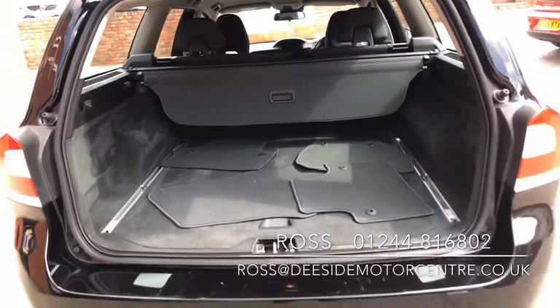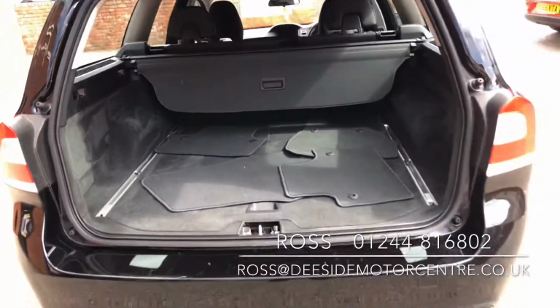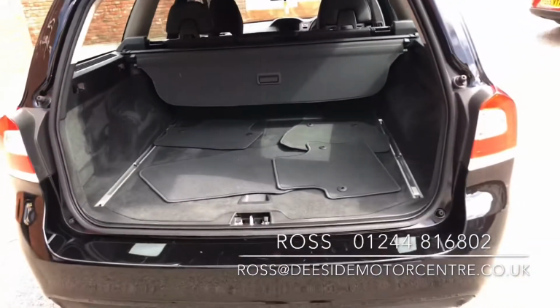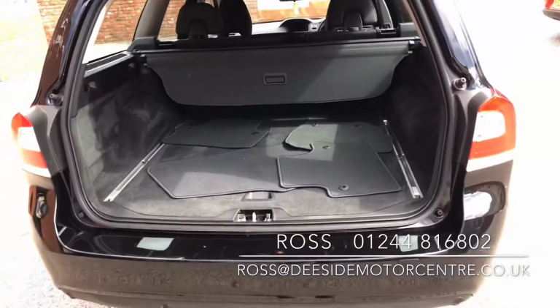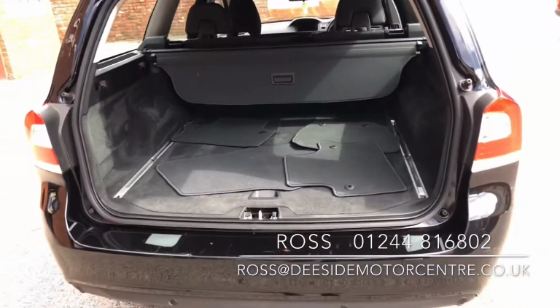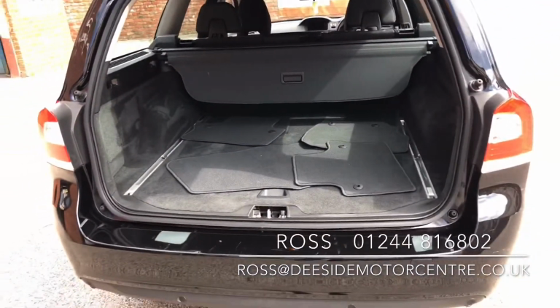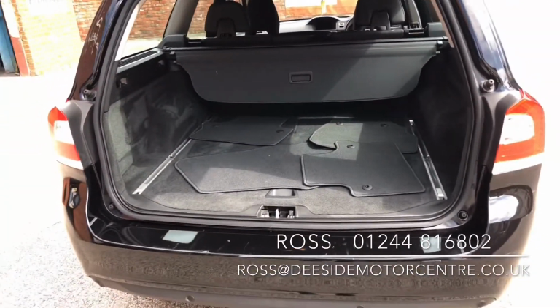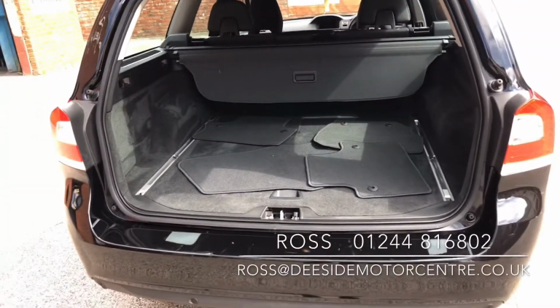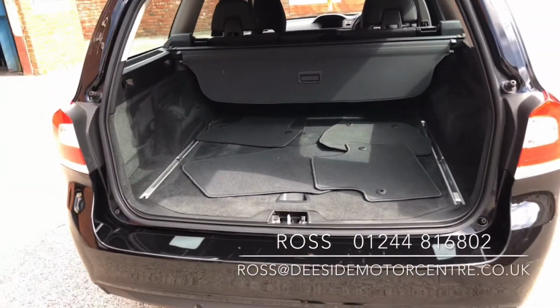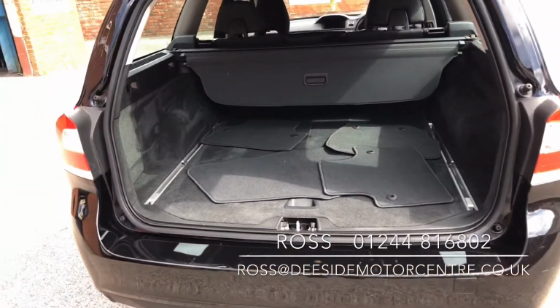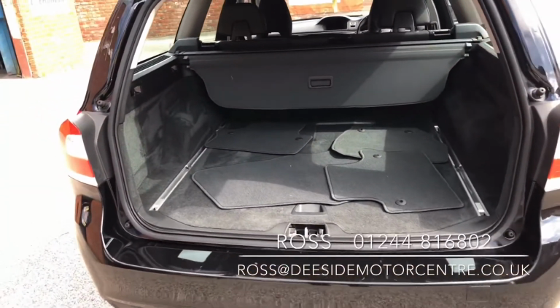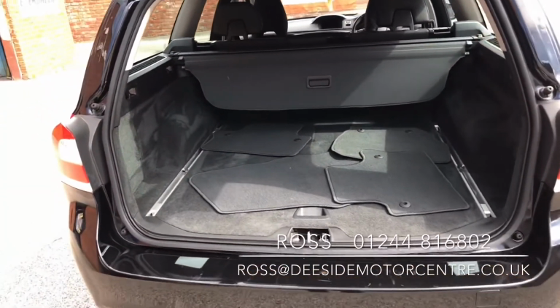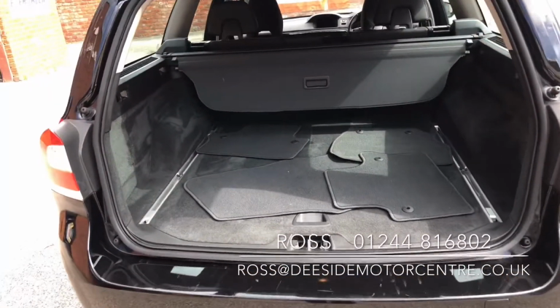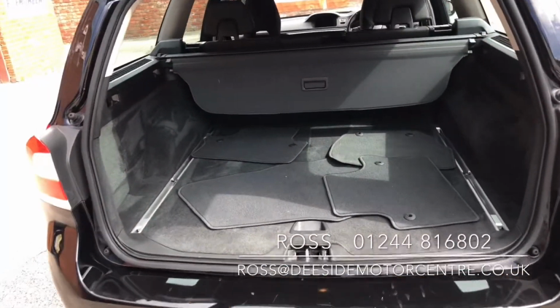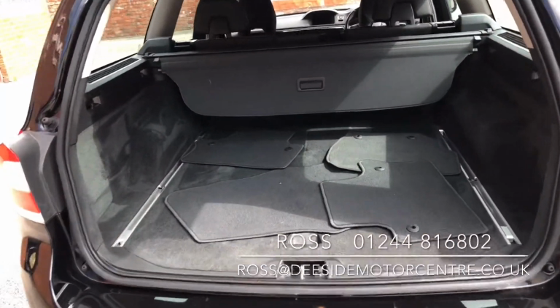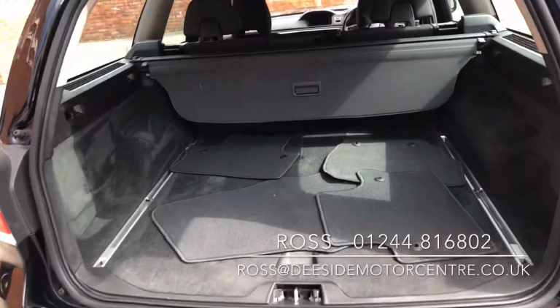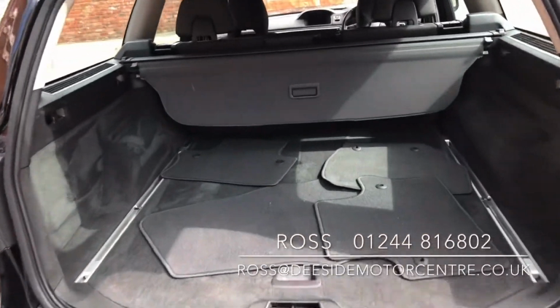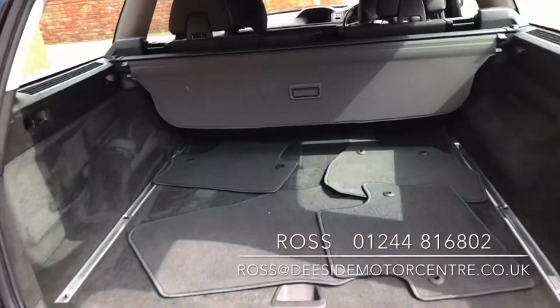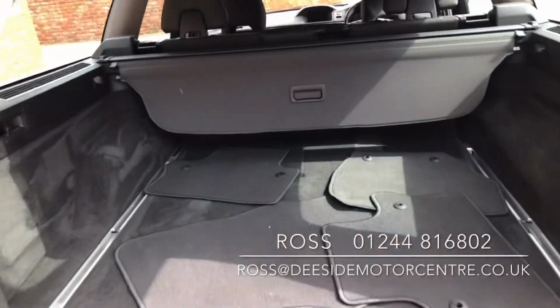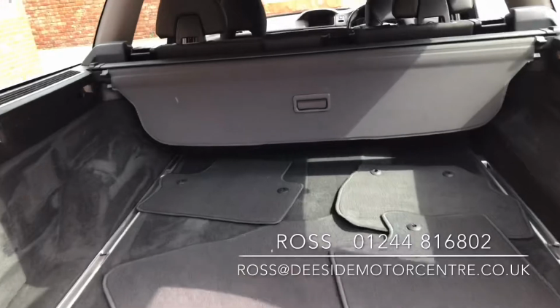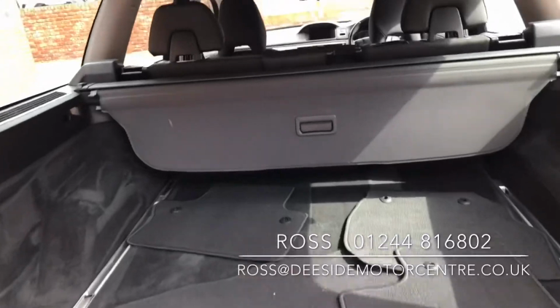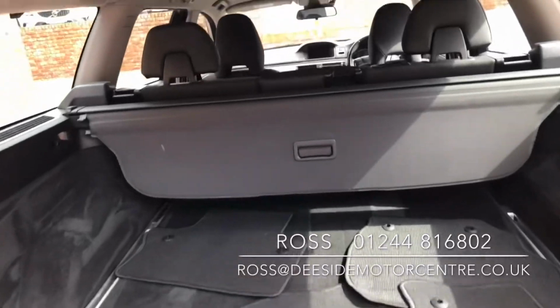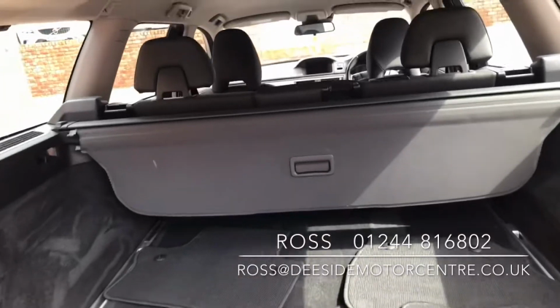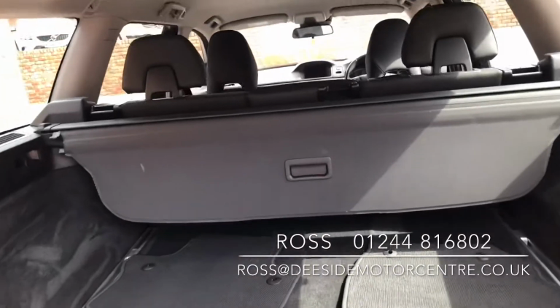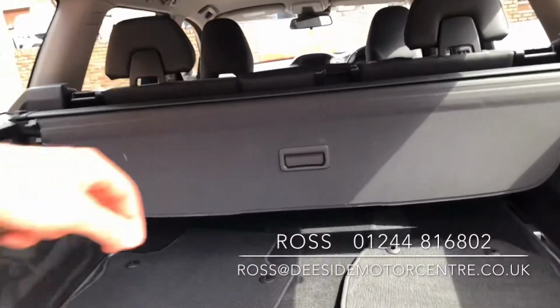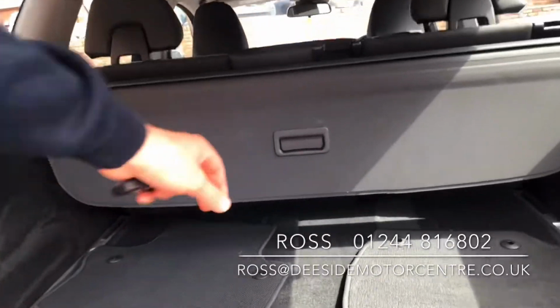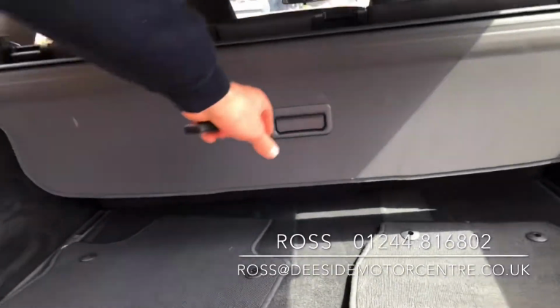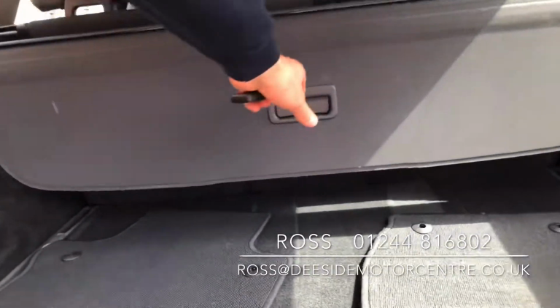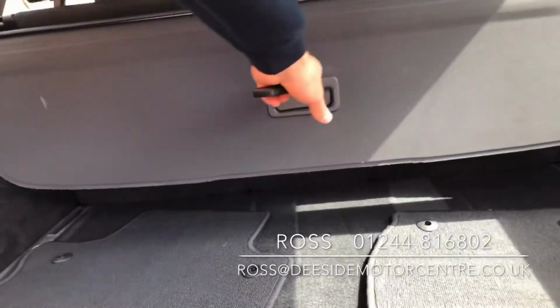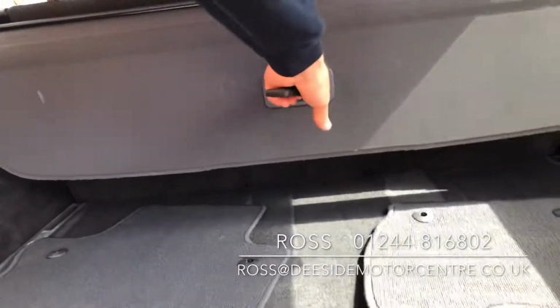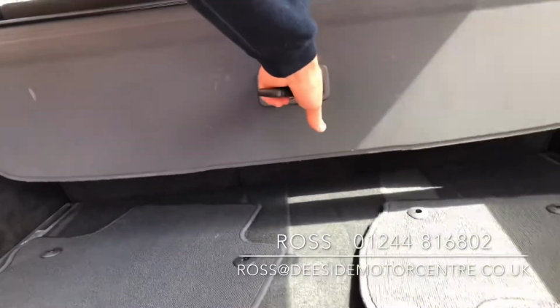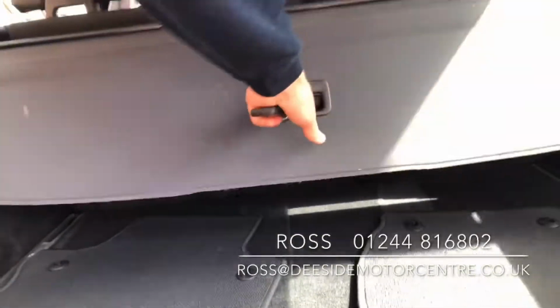Inside the boot you've got the mats that have come out ready to go through its final valet. We've got the pull-out parcel shelf.